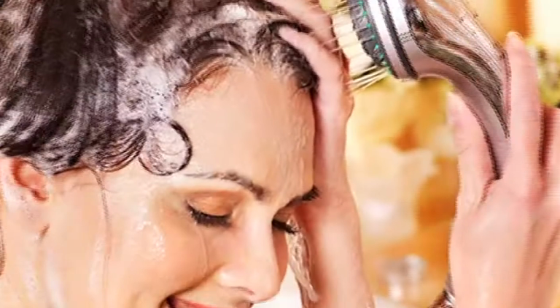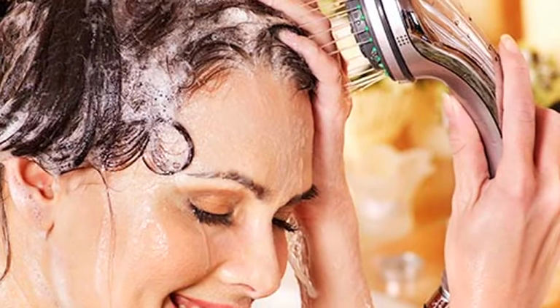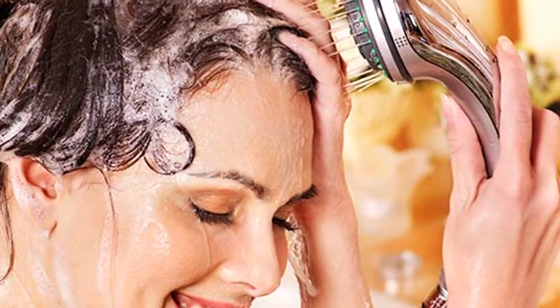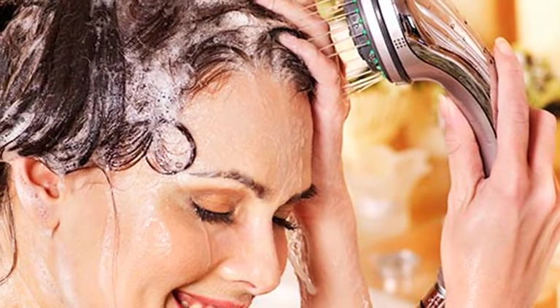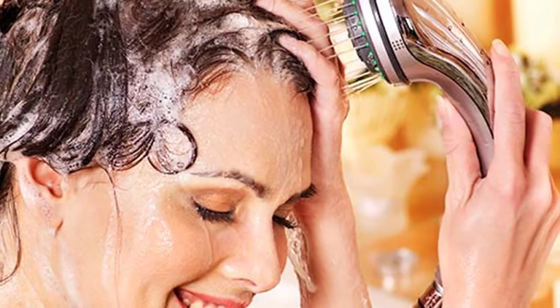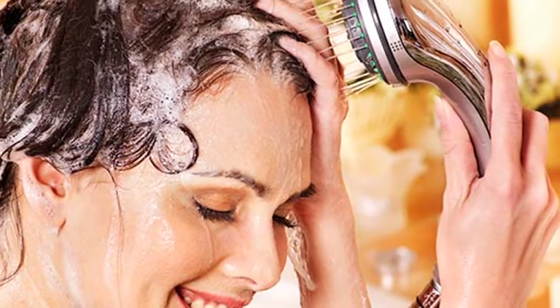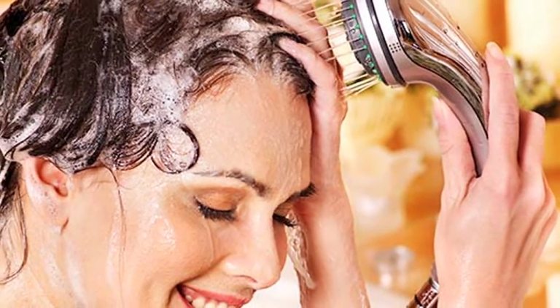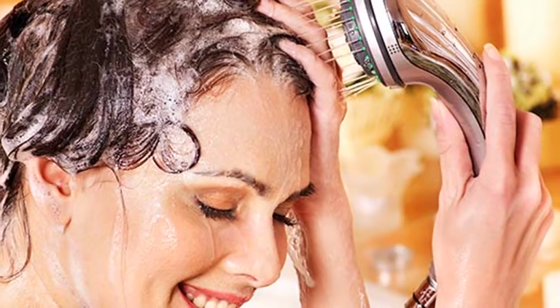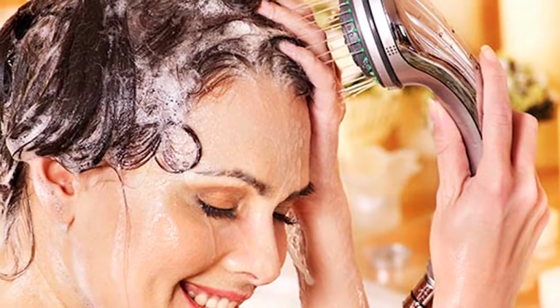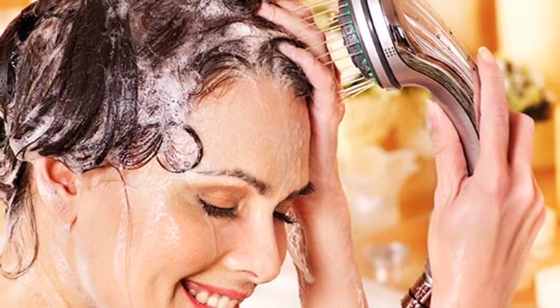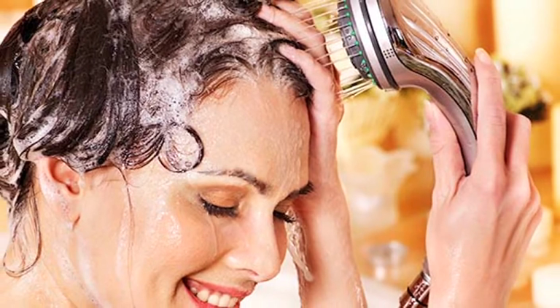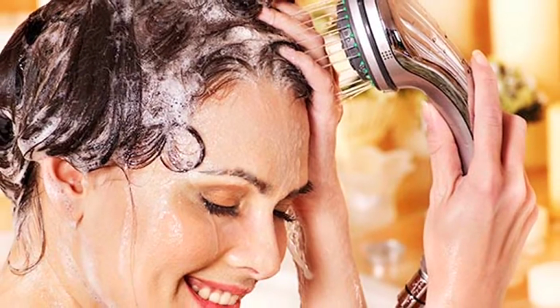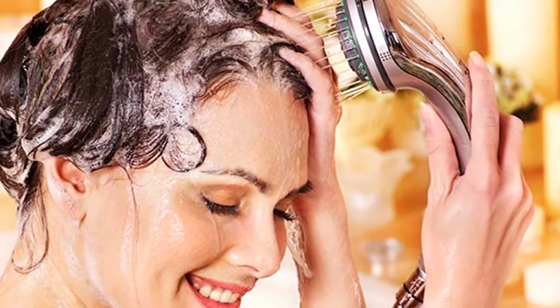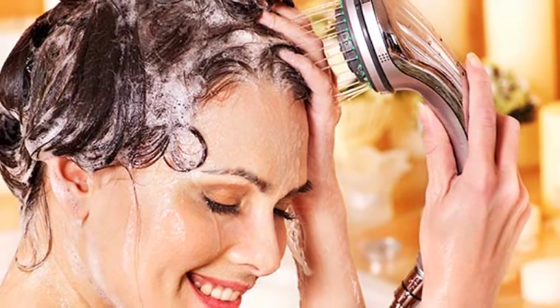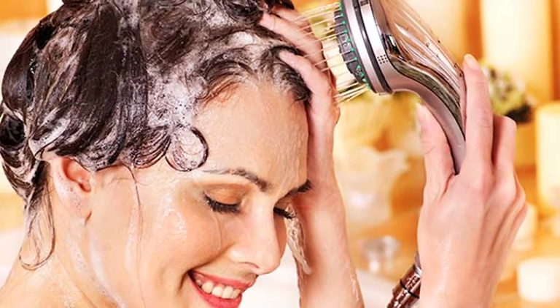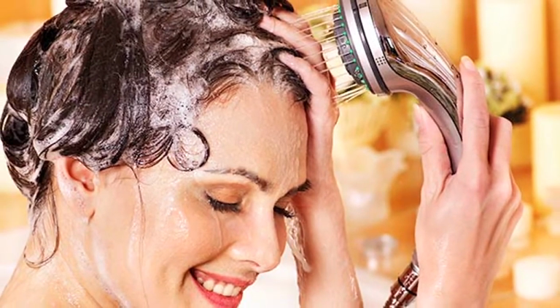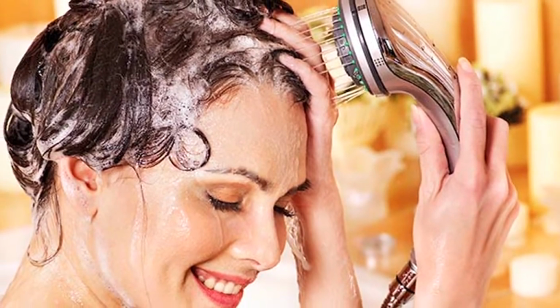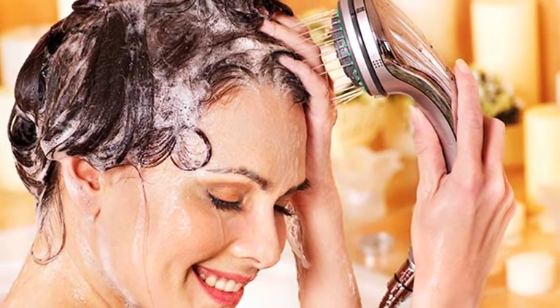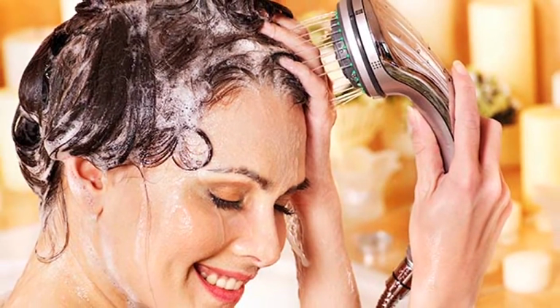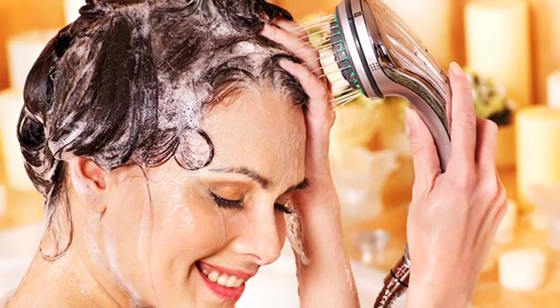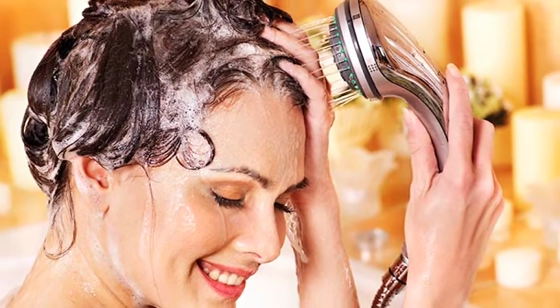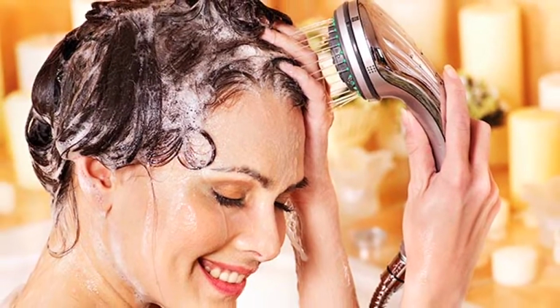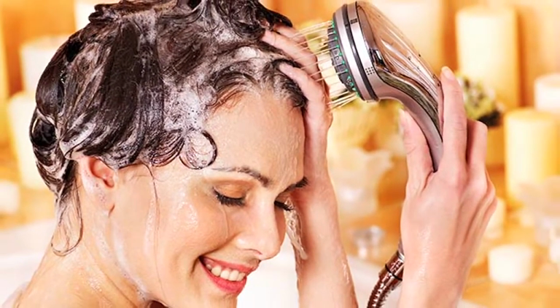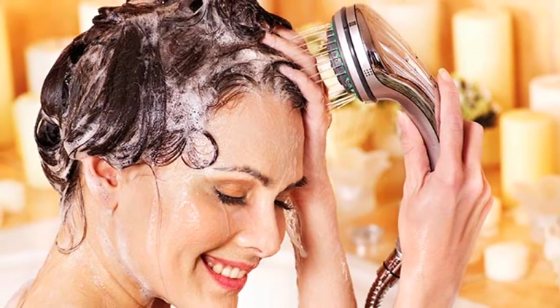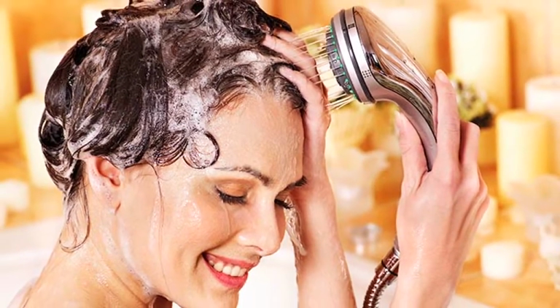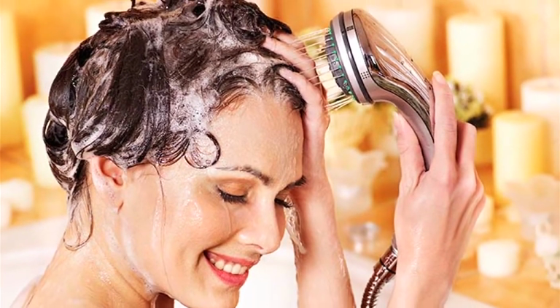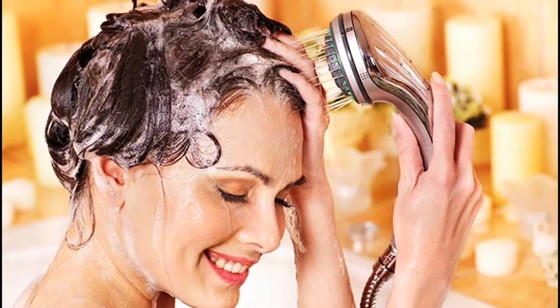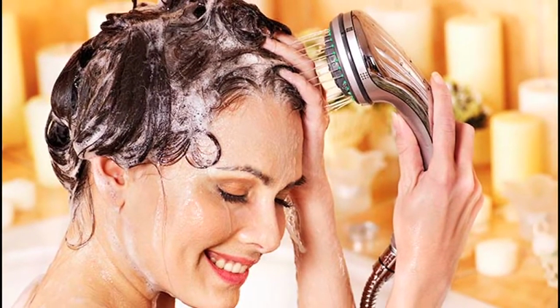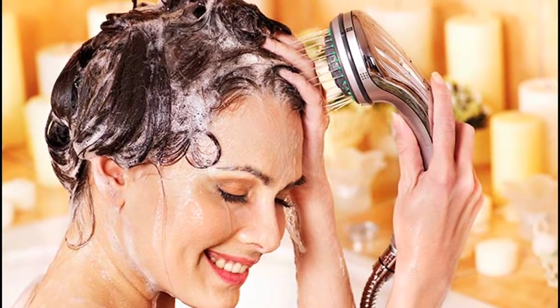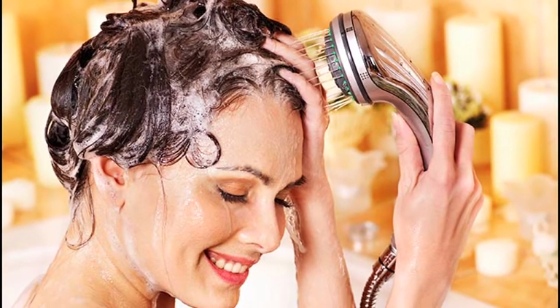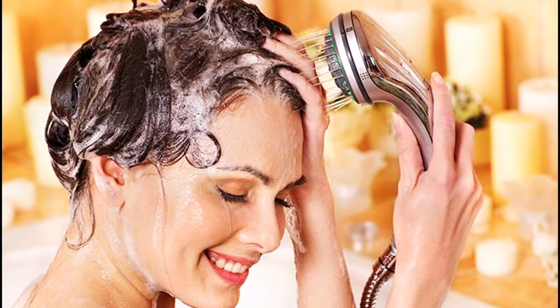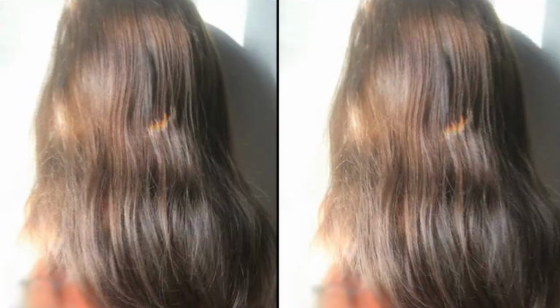Let the mask stay on for 30 minutes, then wash it off with shampoo and conditioner. Try it out once every week for better results.